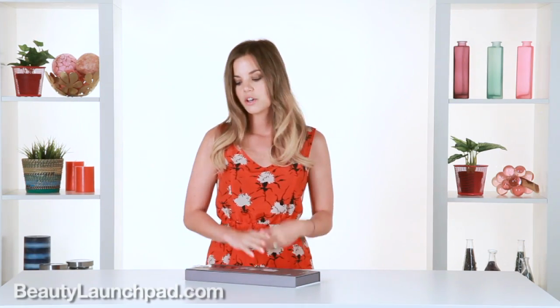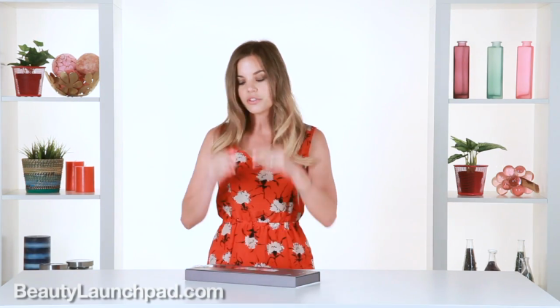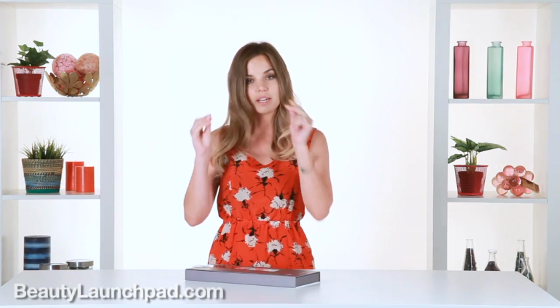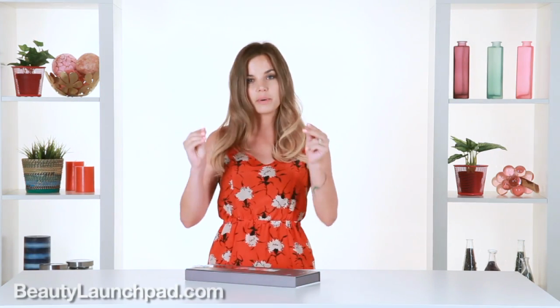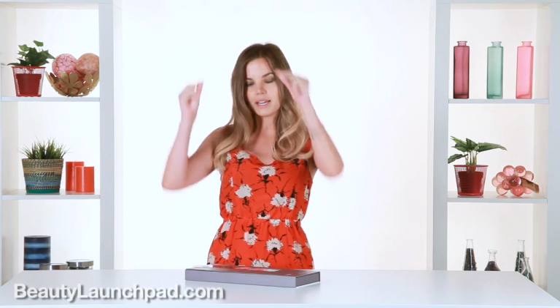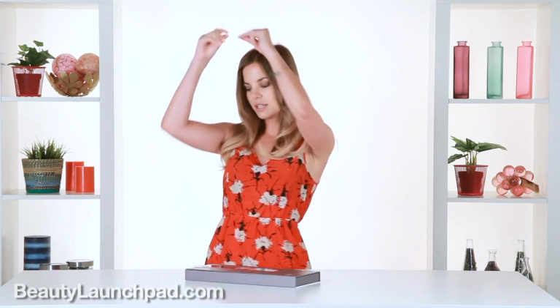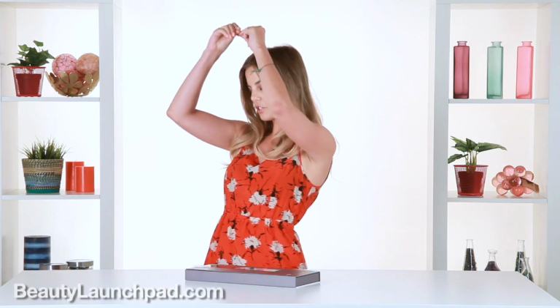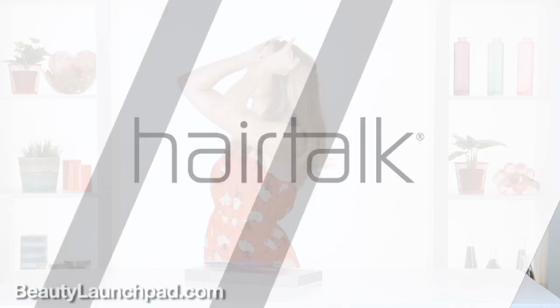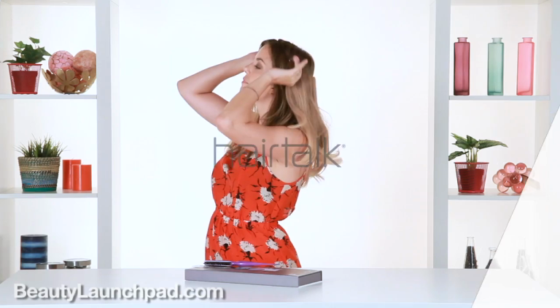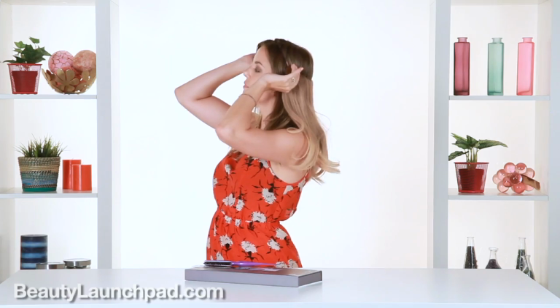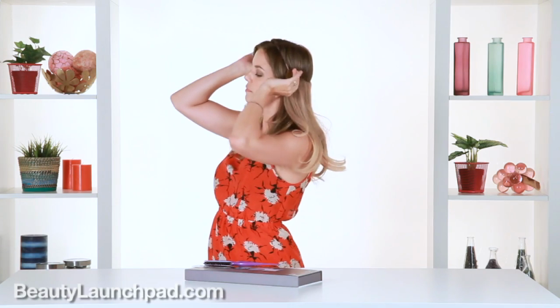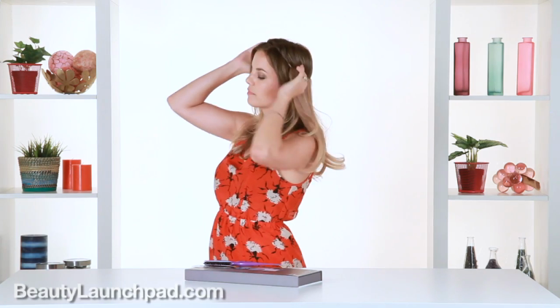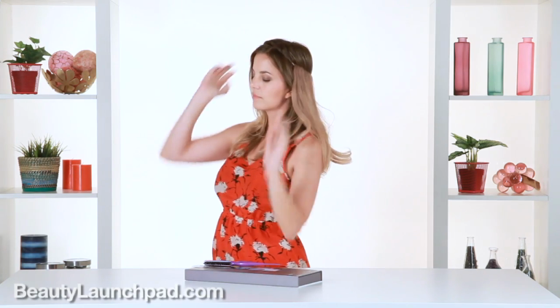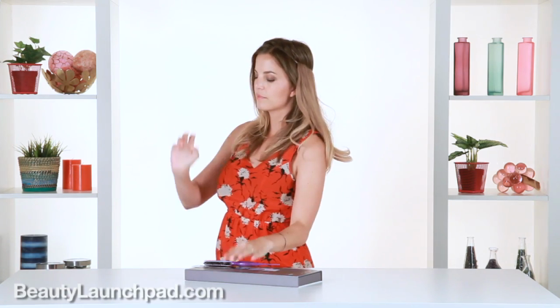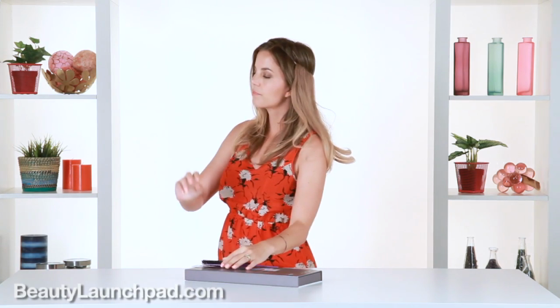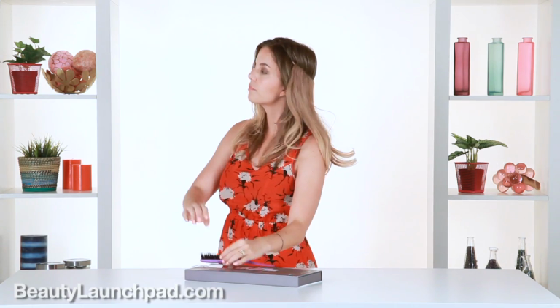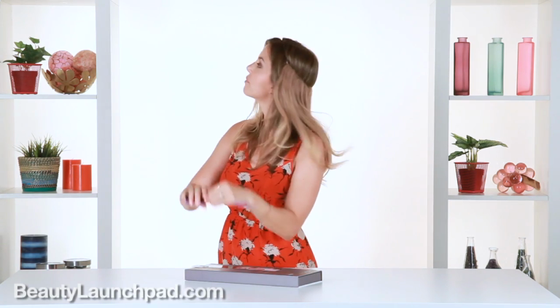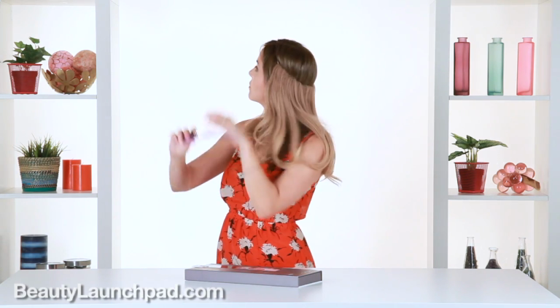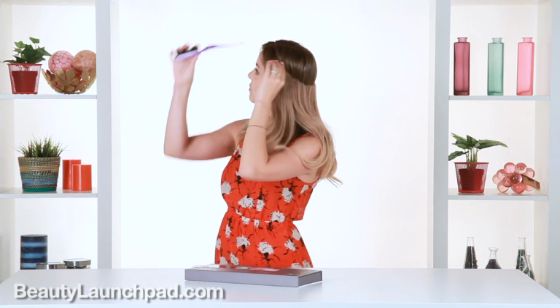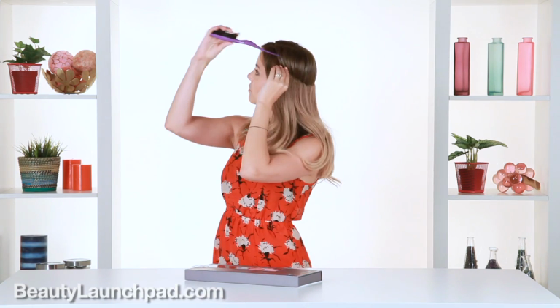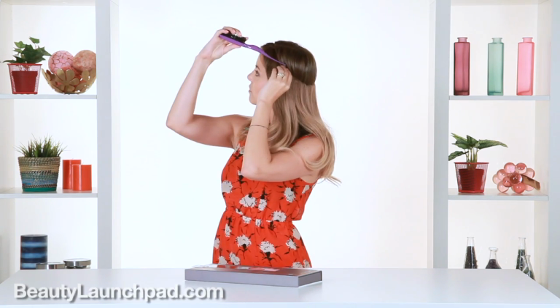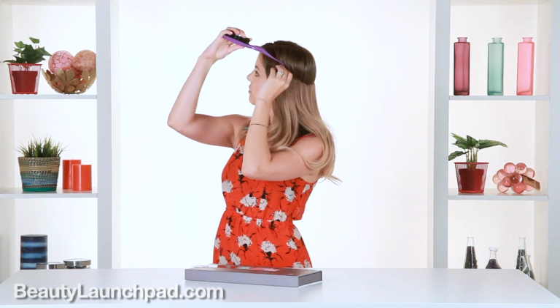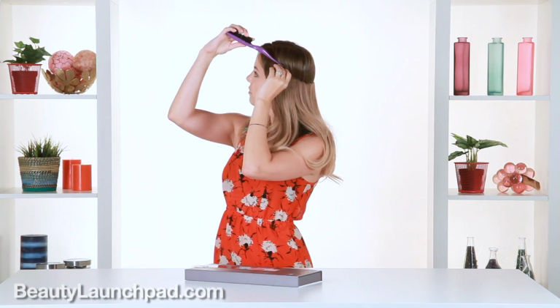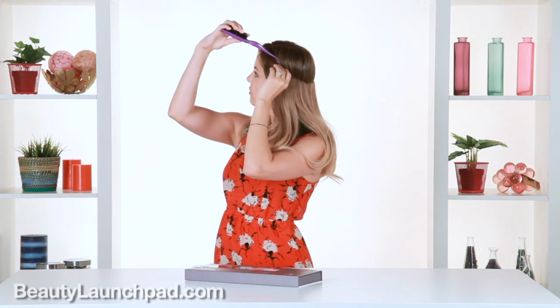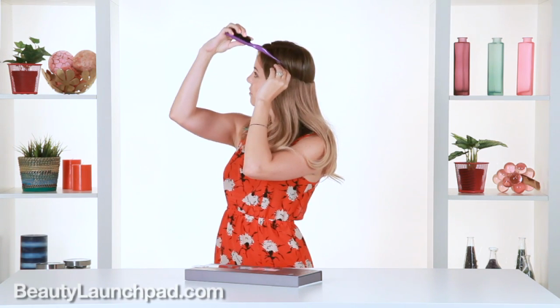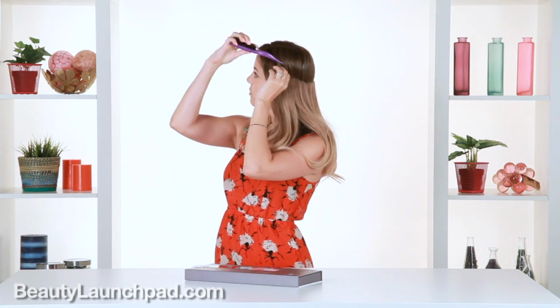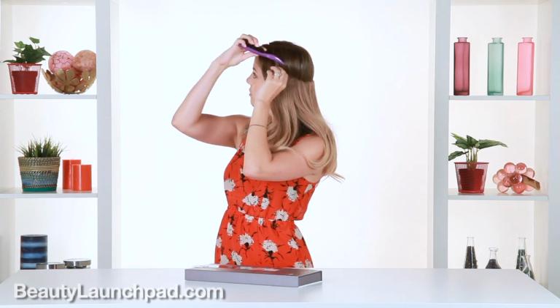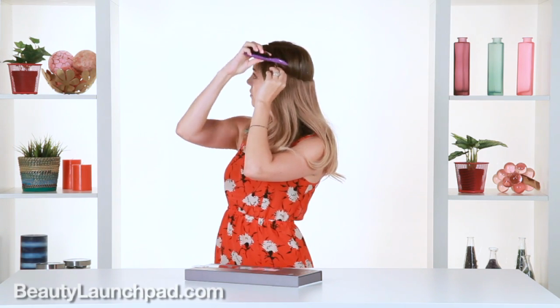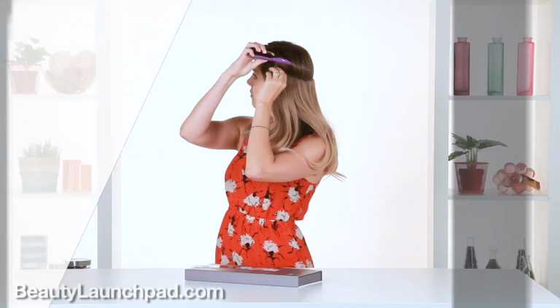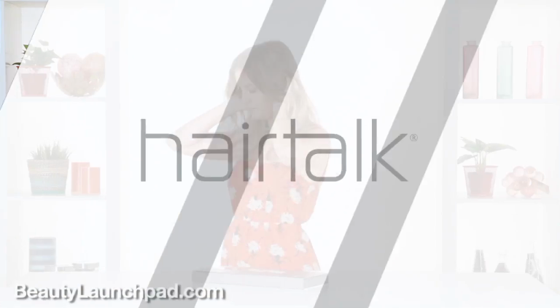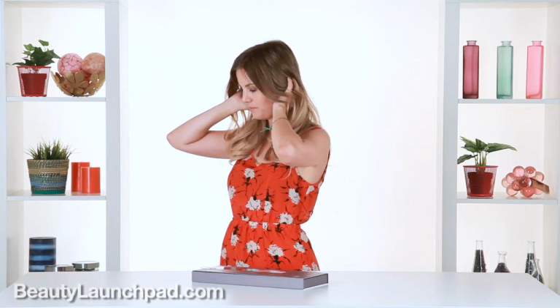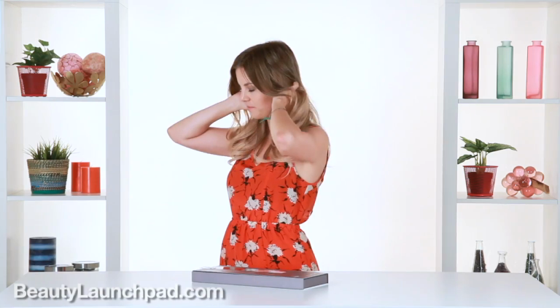The way you put it in, you just place it on top, use the end of a rat tail comb to pull the hair up and over, then you style it — and it's that simple.